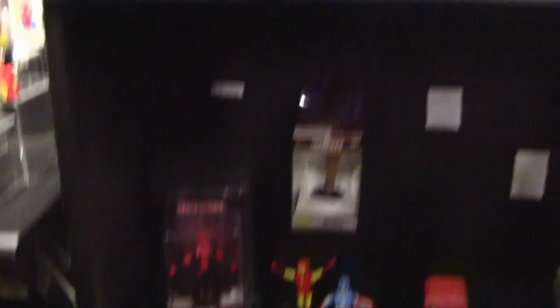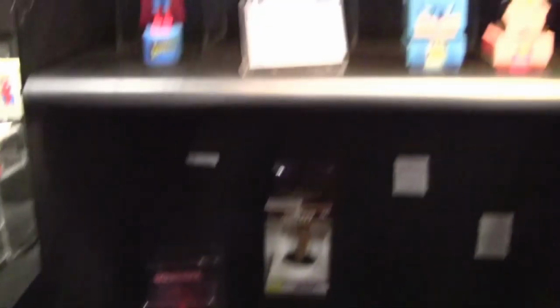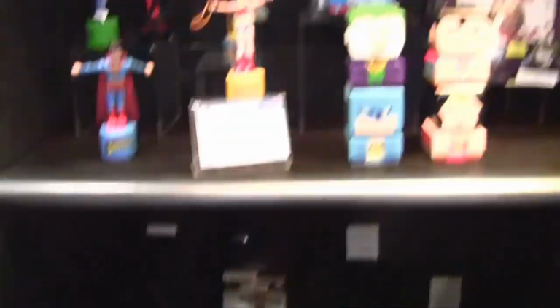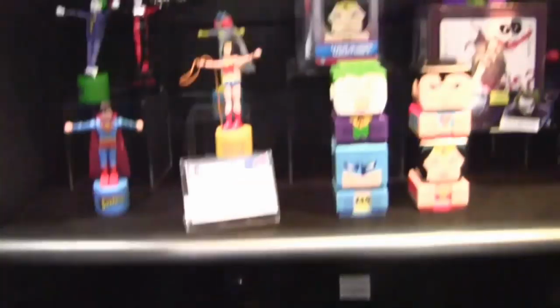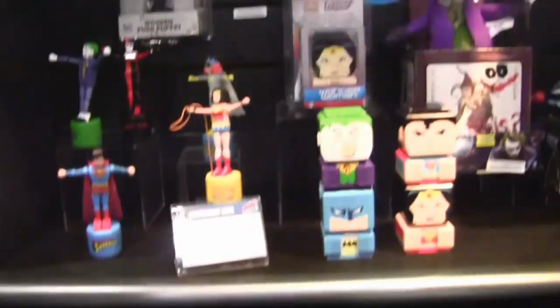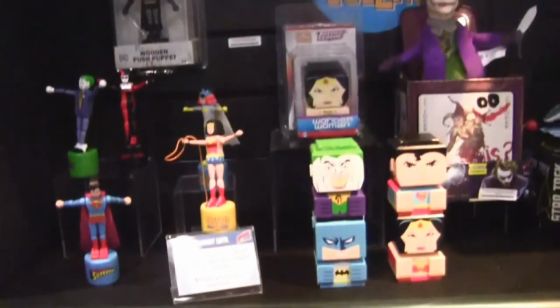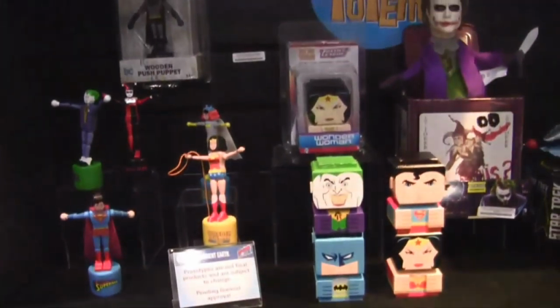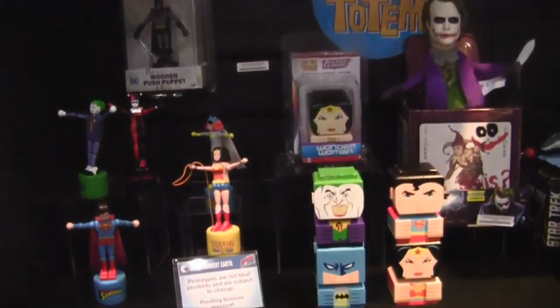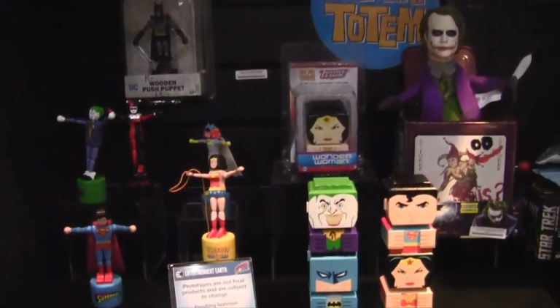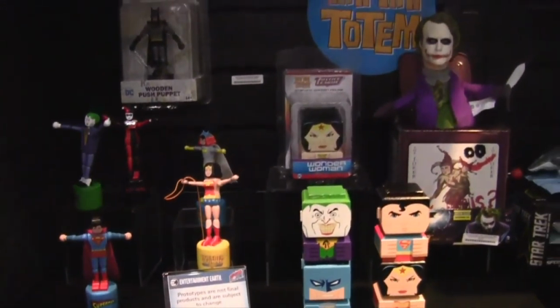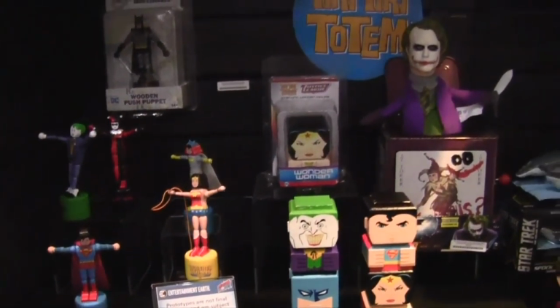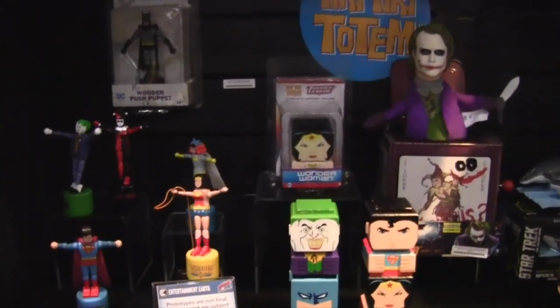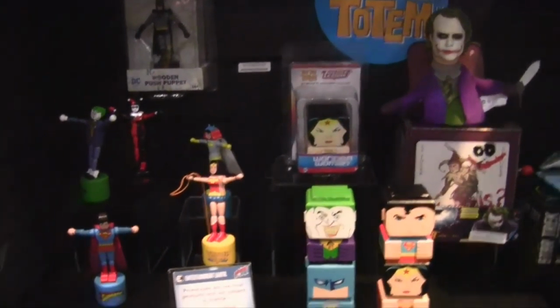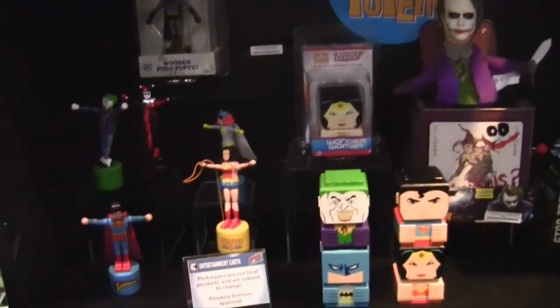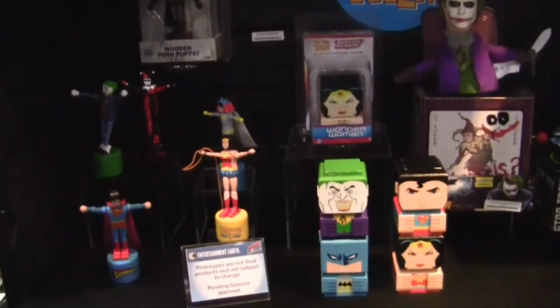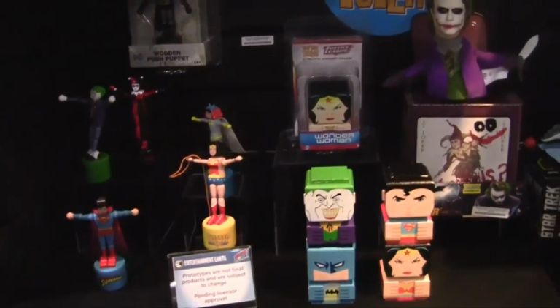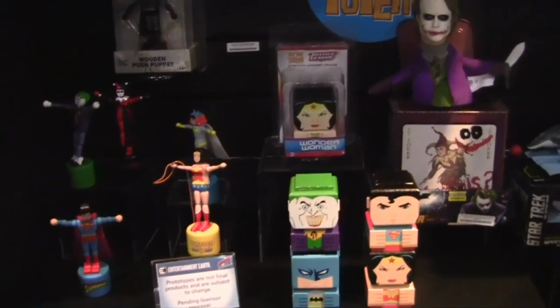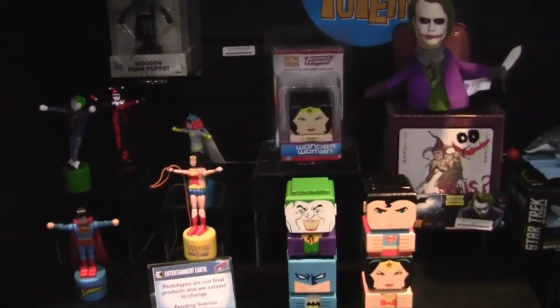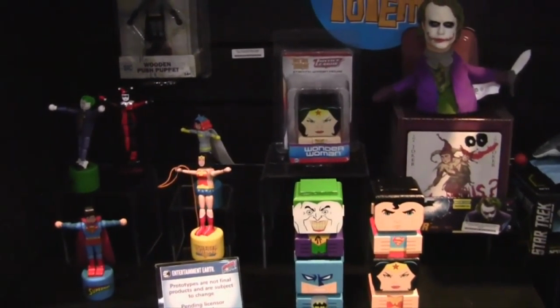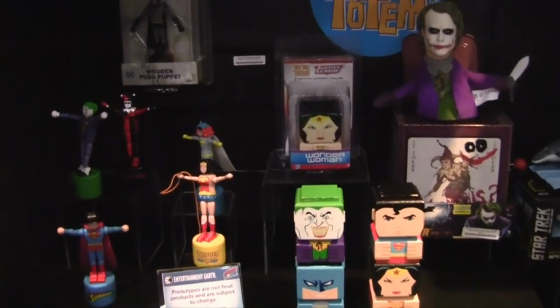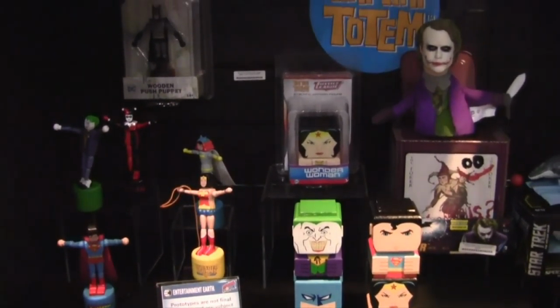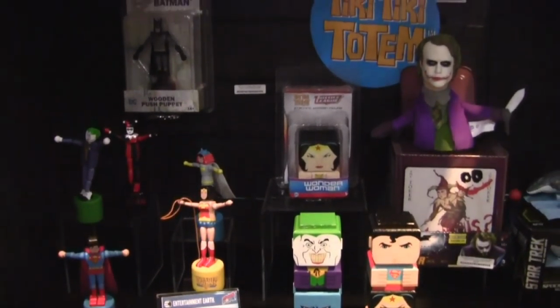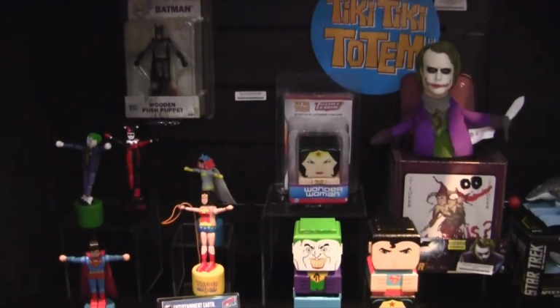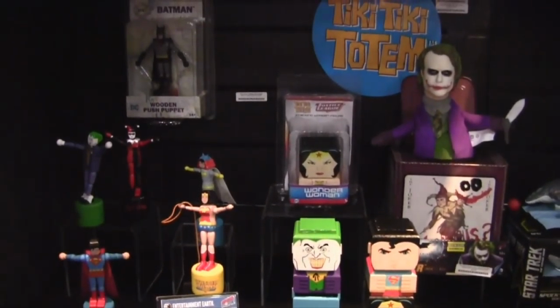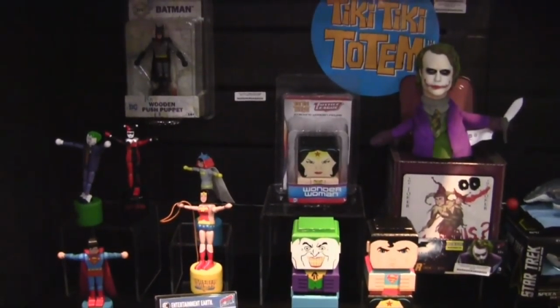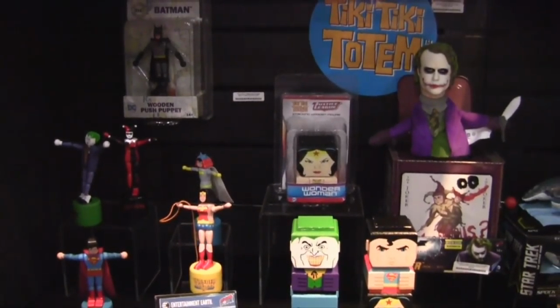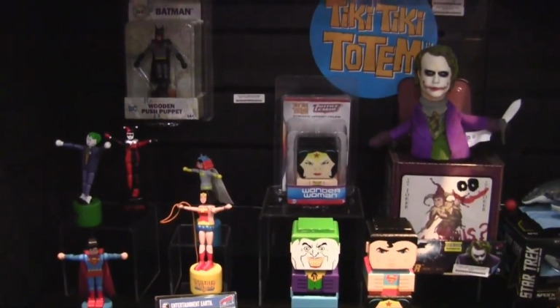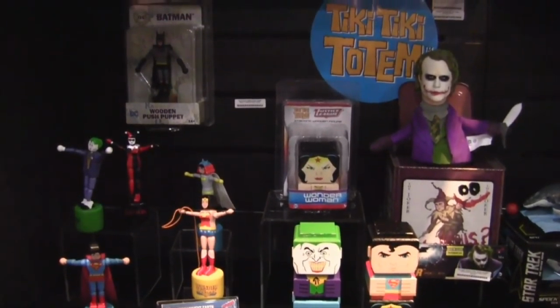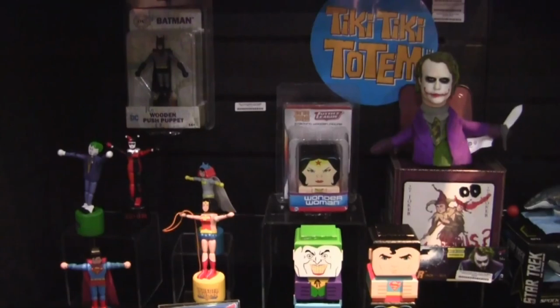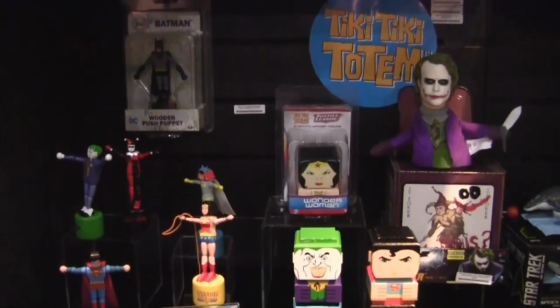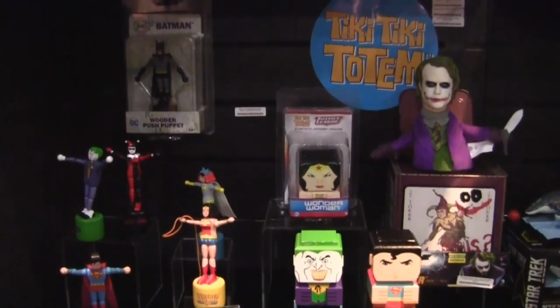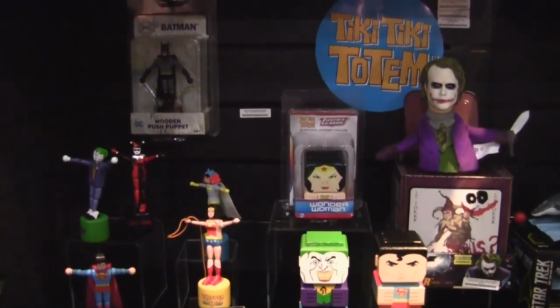For DC, we're going to have Batman, Batgirl, Harley Quinn and Joker, Wonder Woman and Superman.